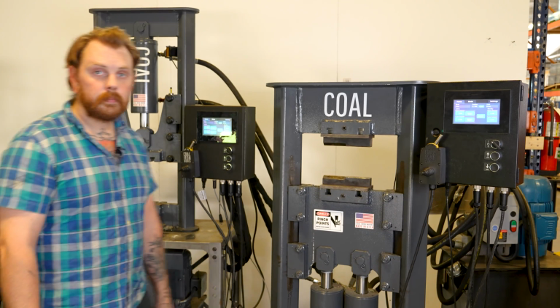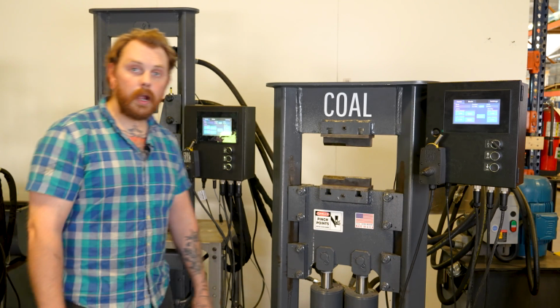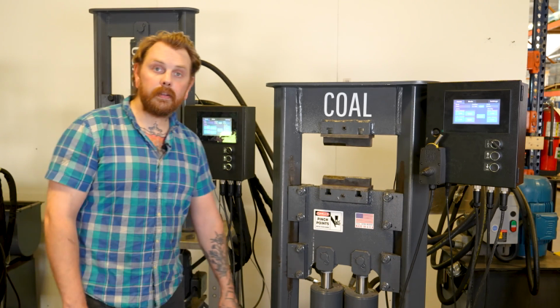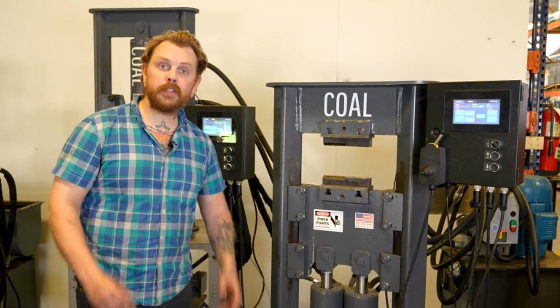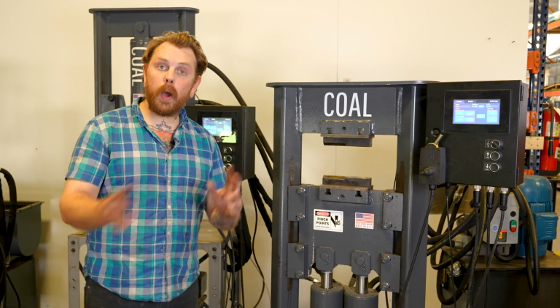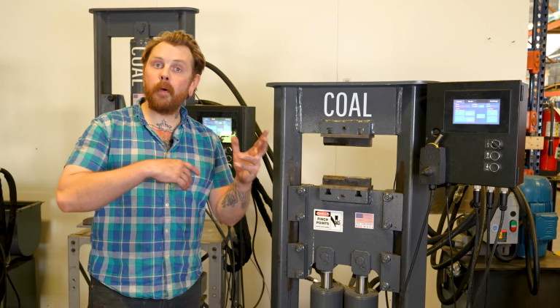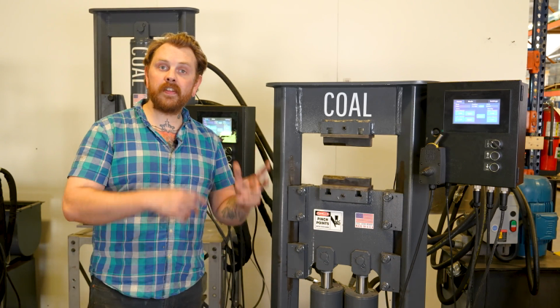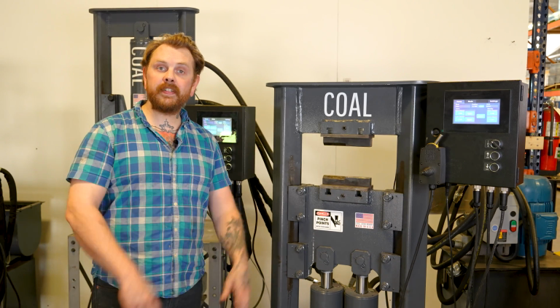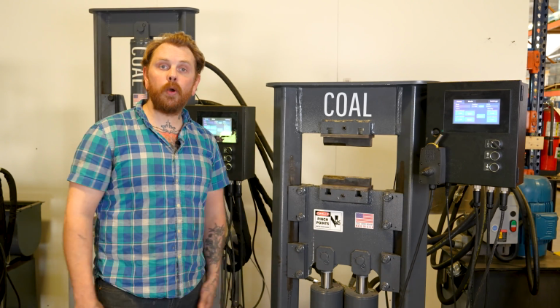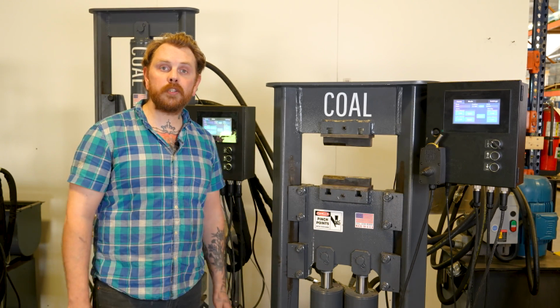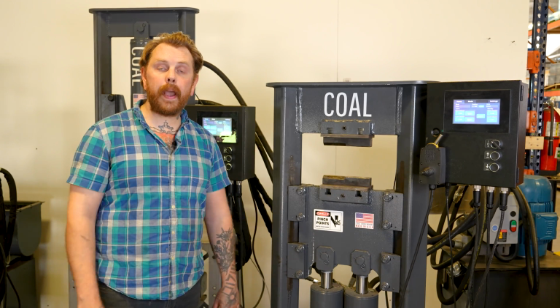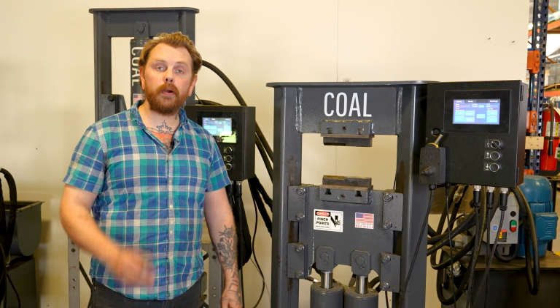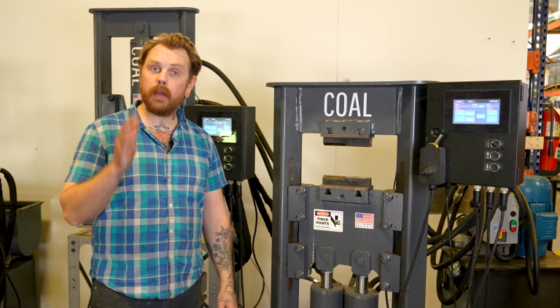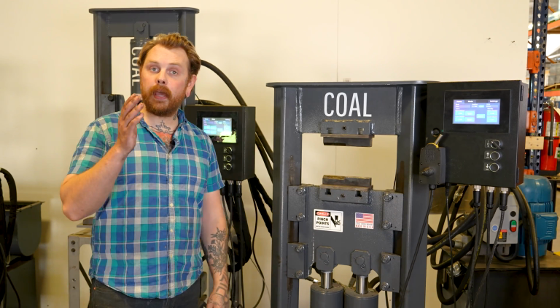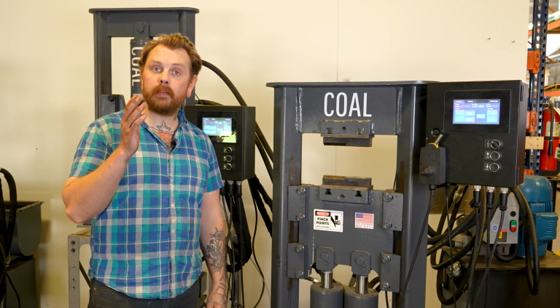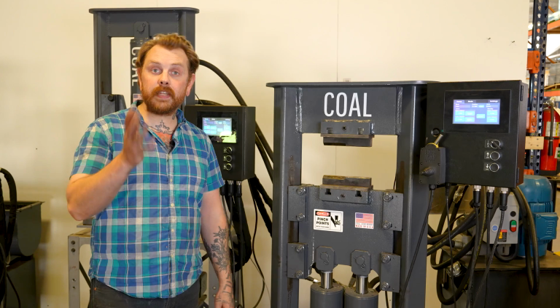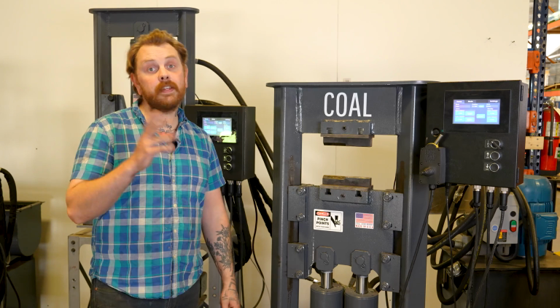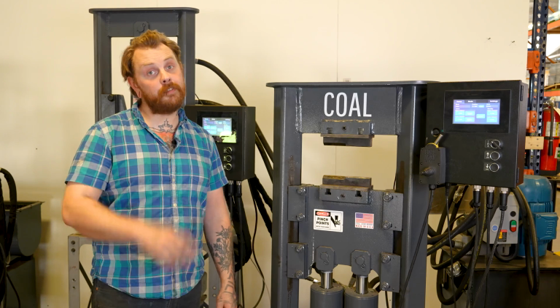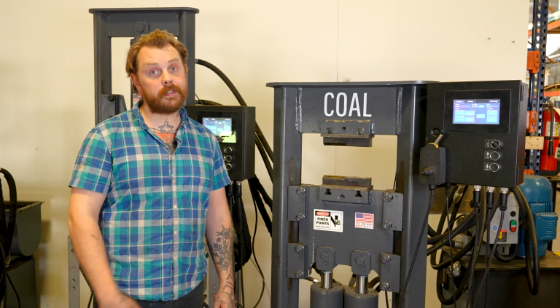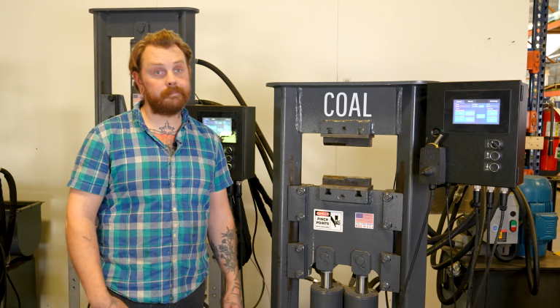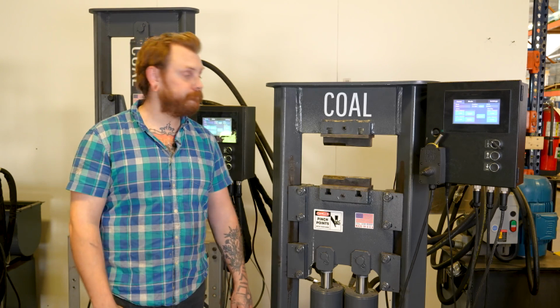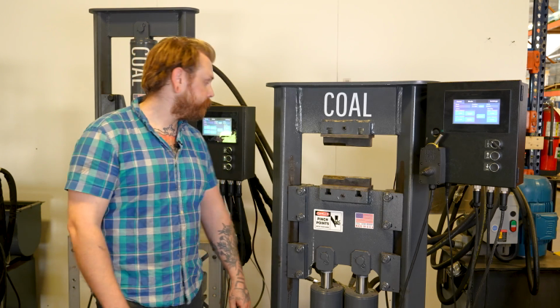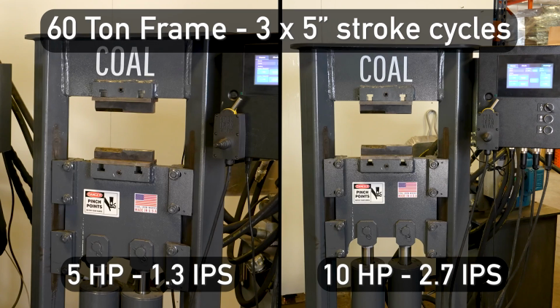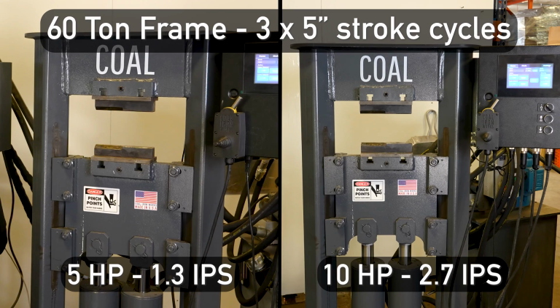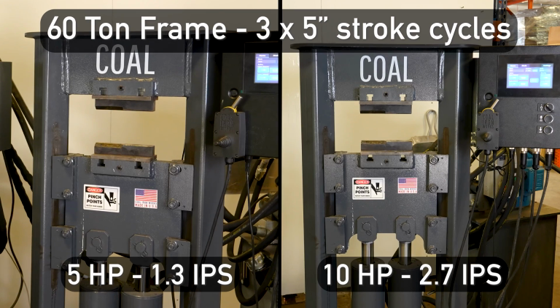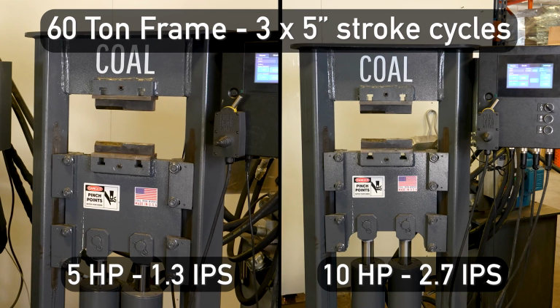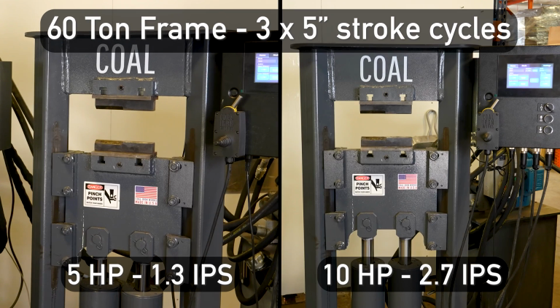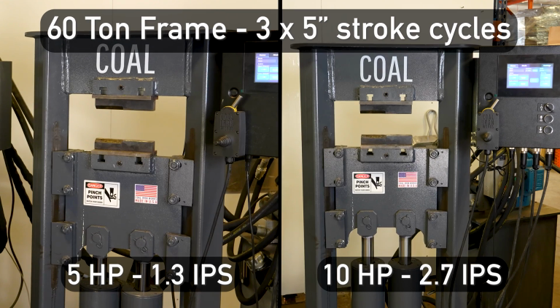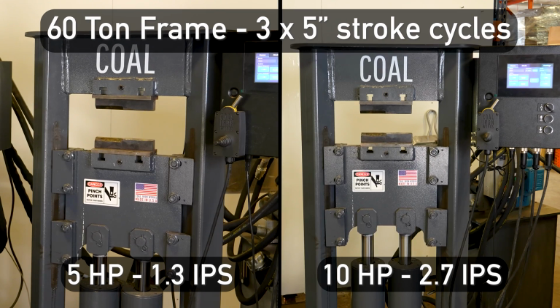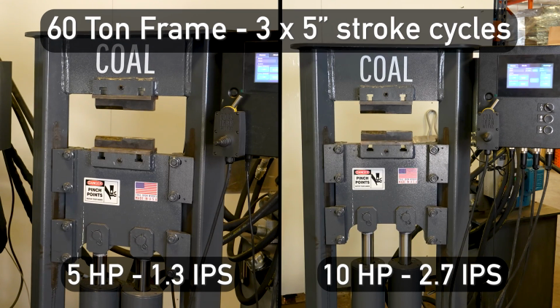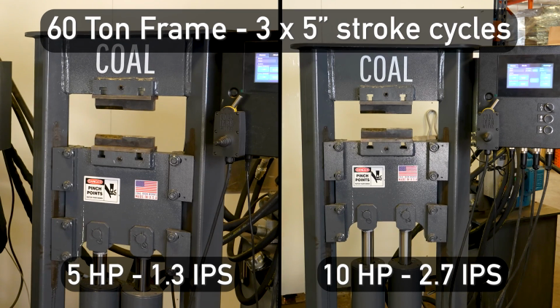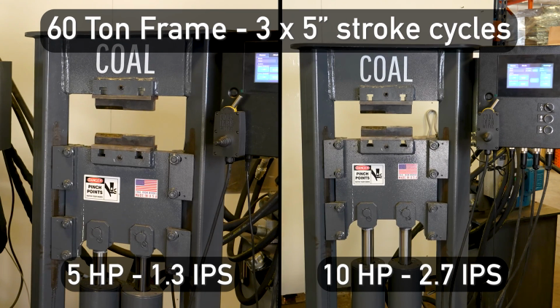All right, let's swap over to the 10 horsepower and see the difference.